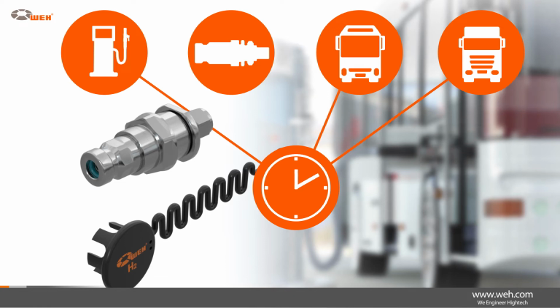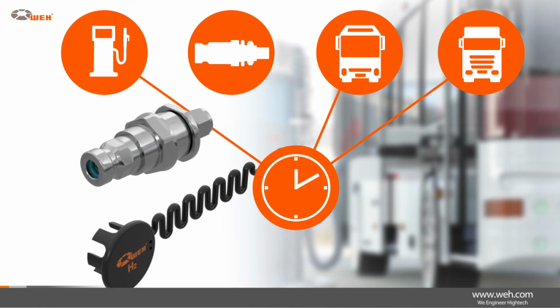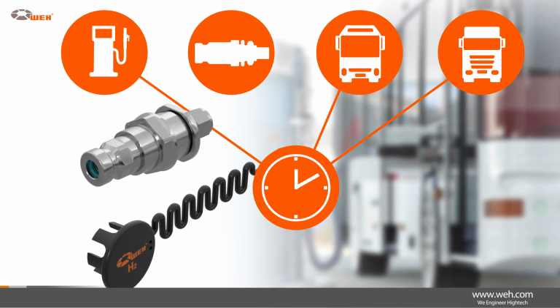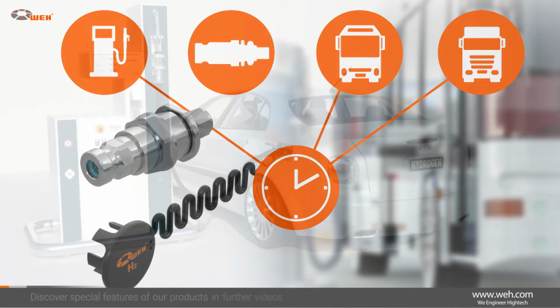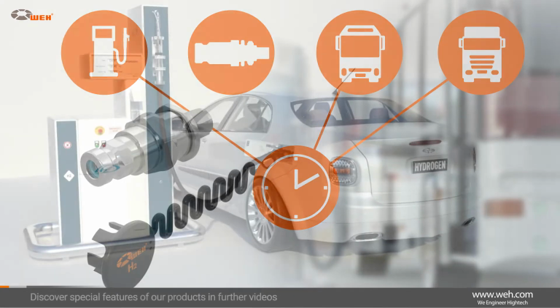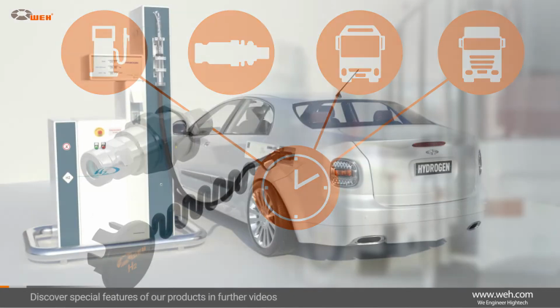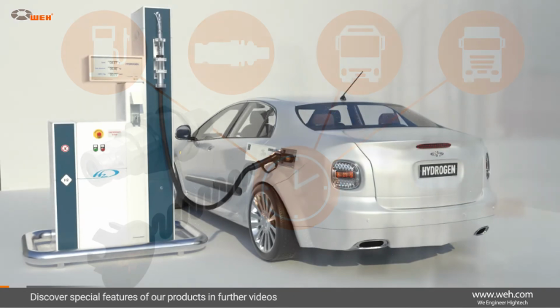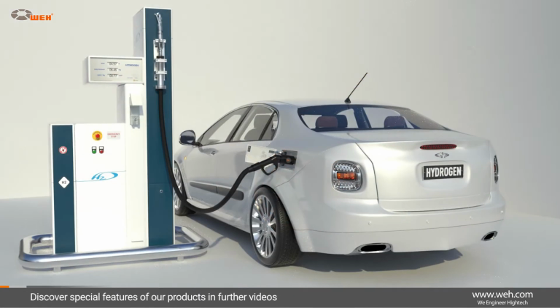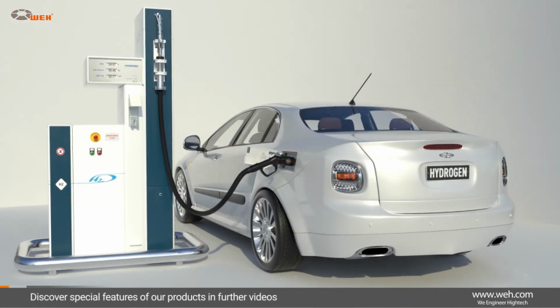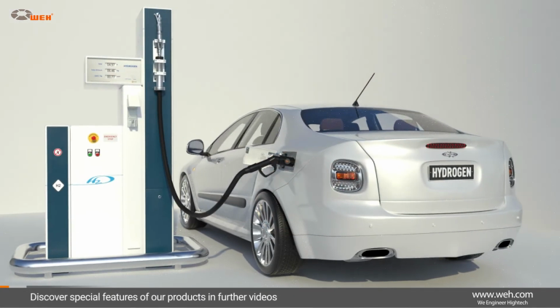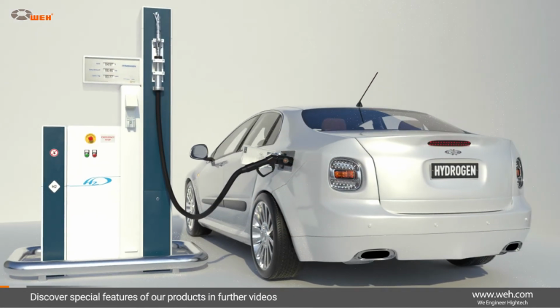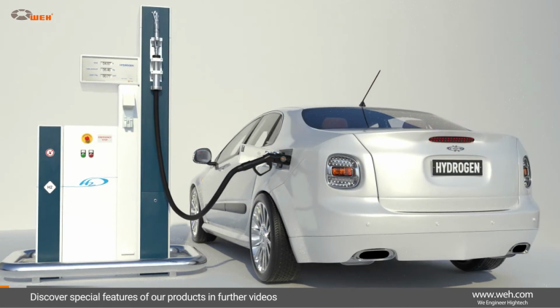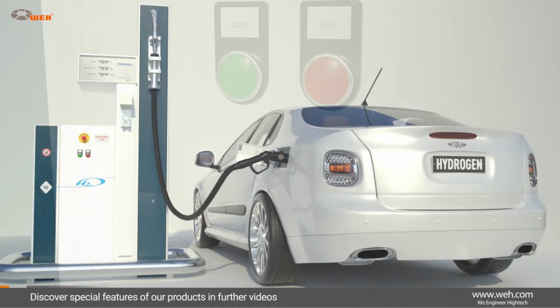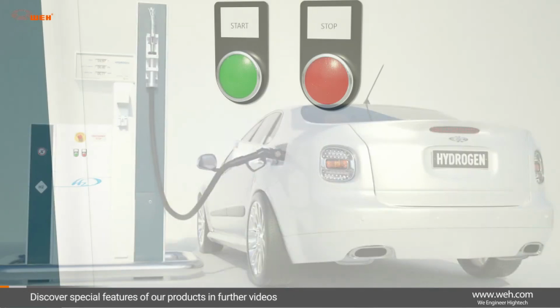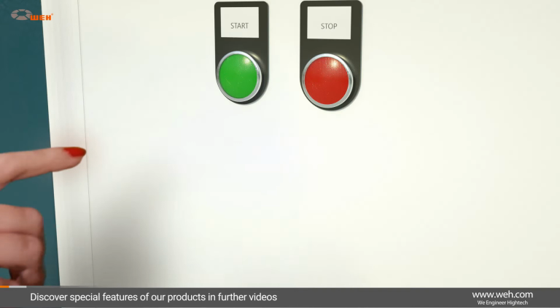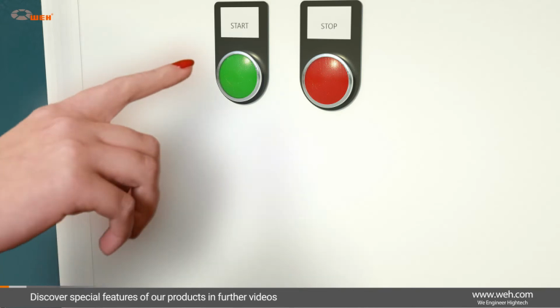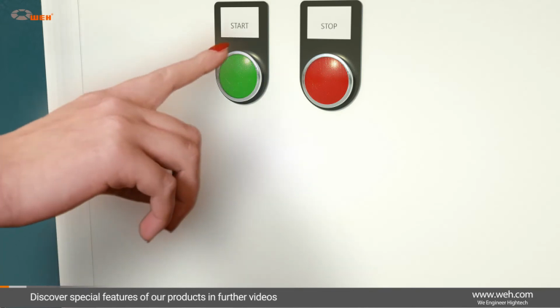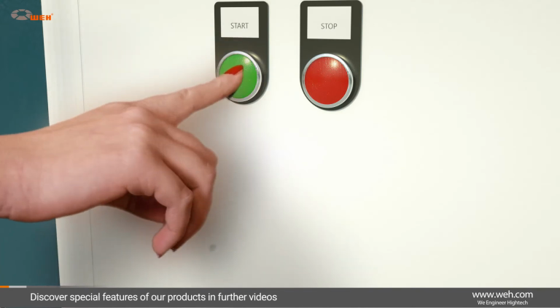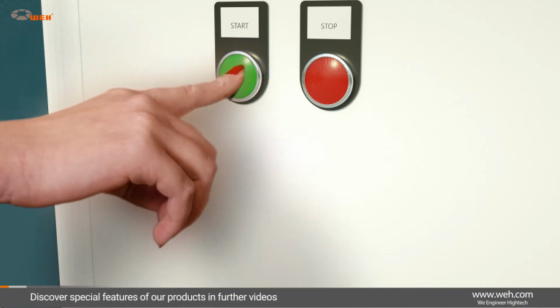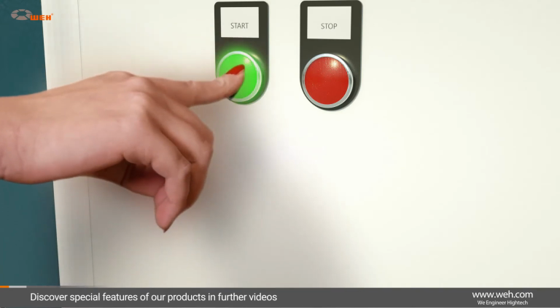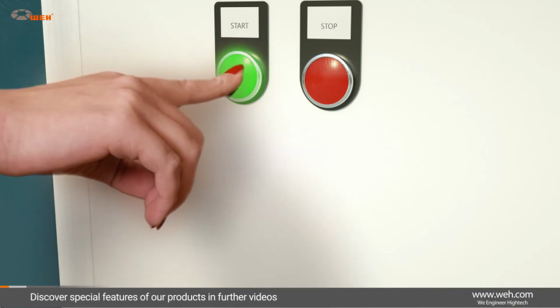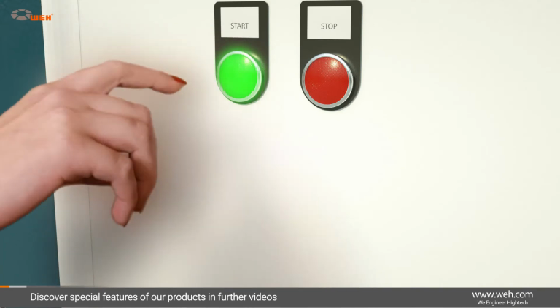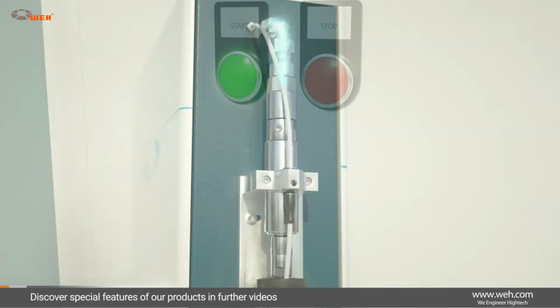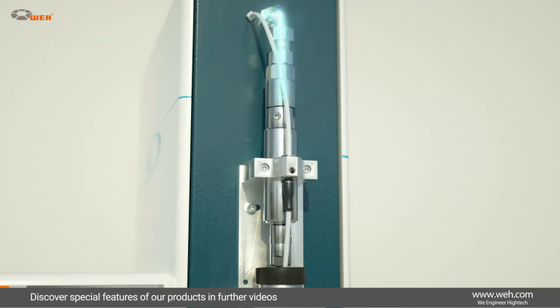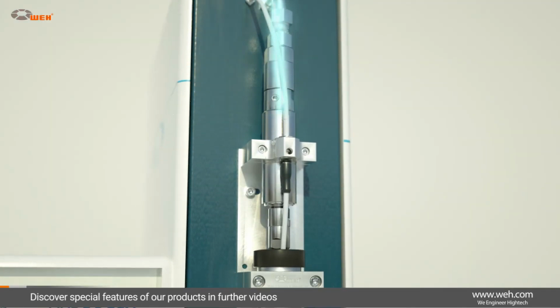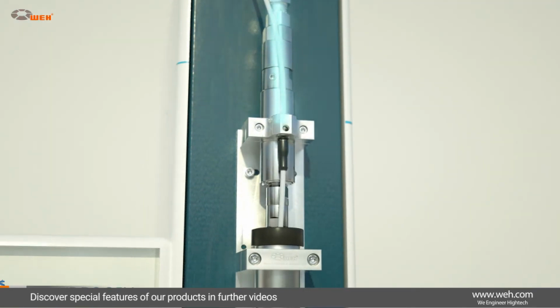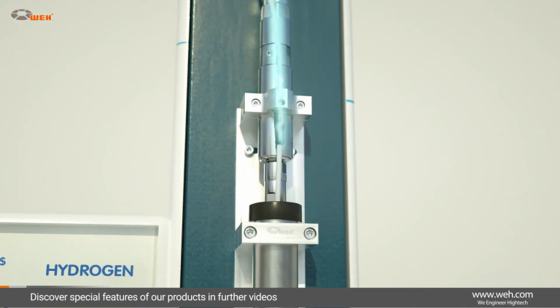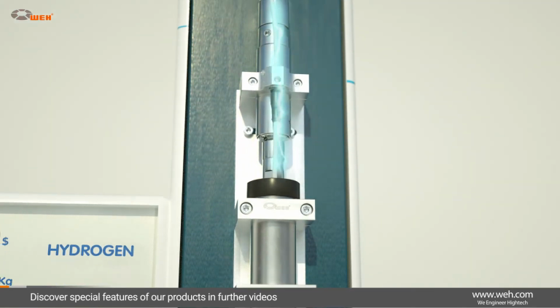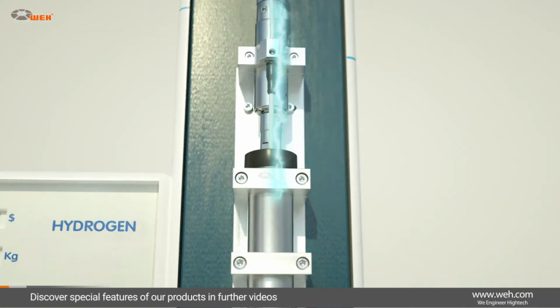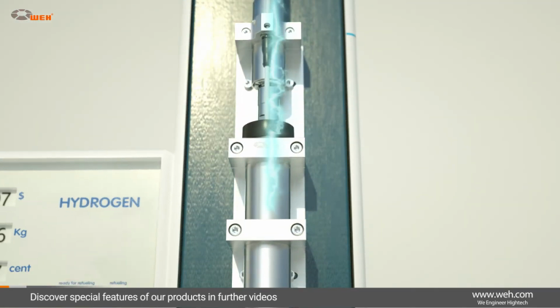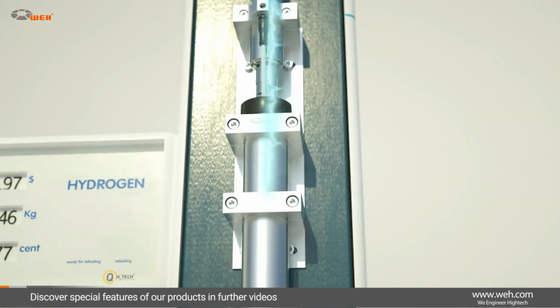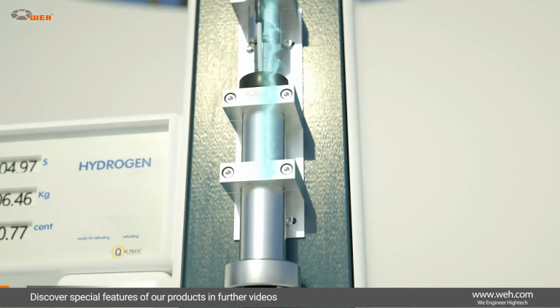In future videos, we will focus in detail on the special features of our products. It's really worth taking a look at them.